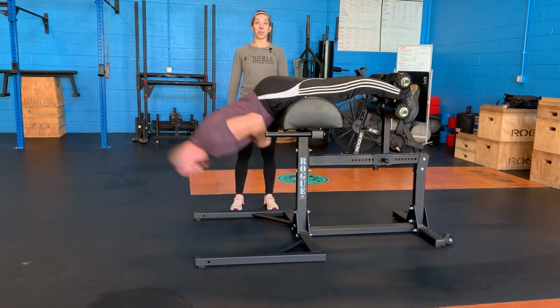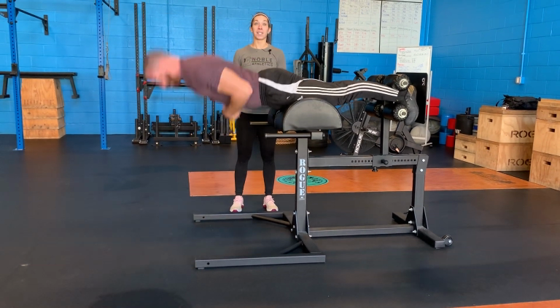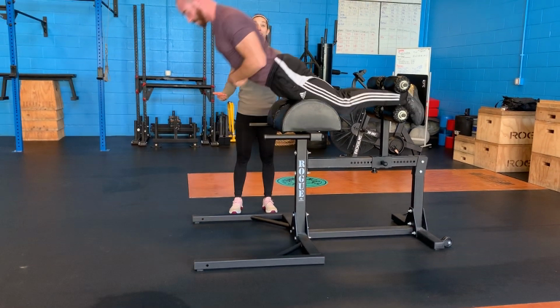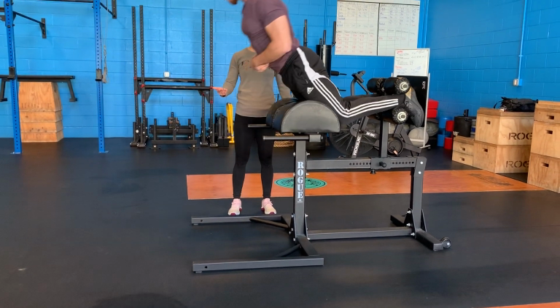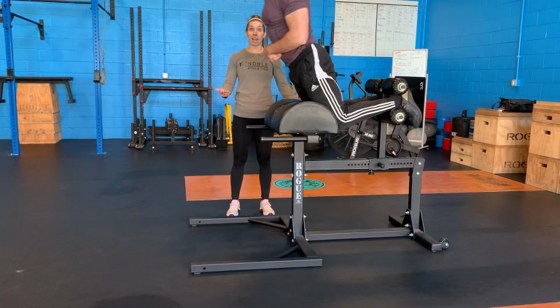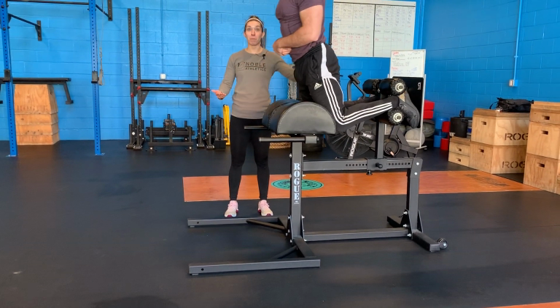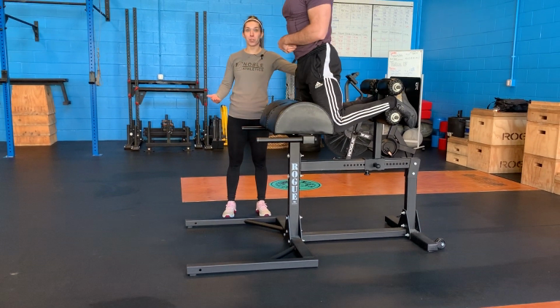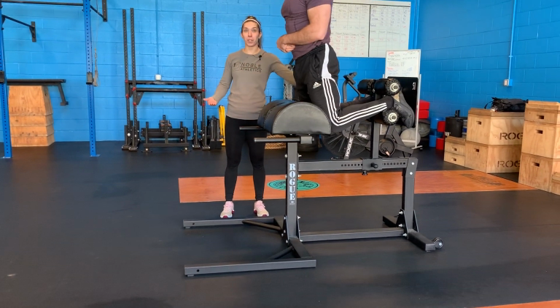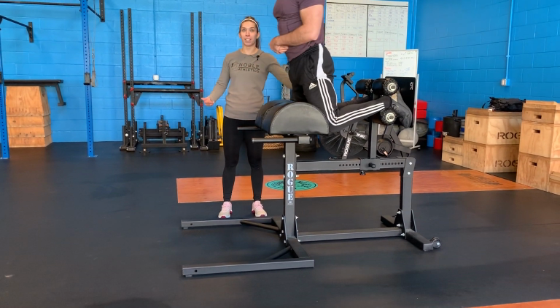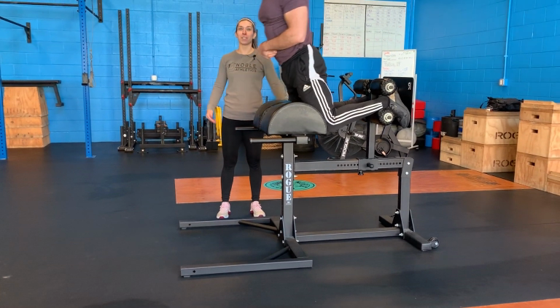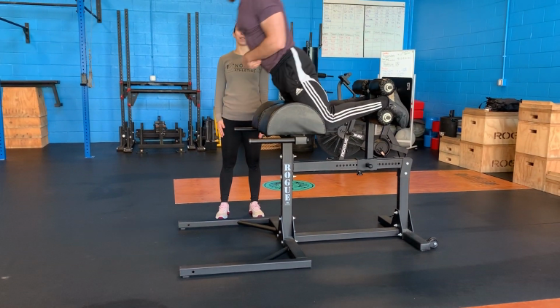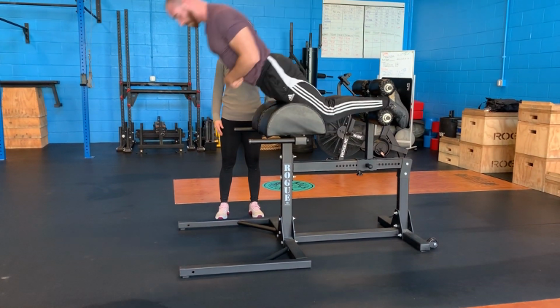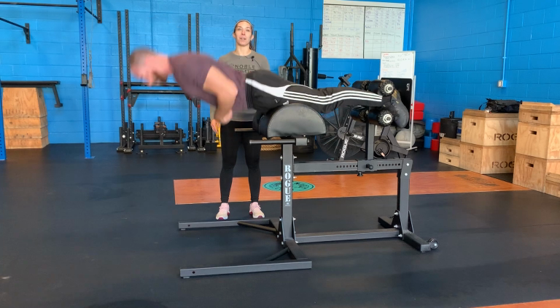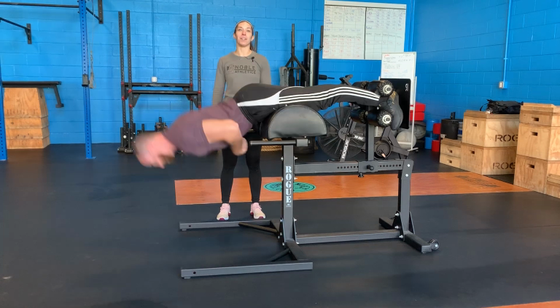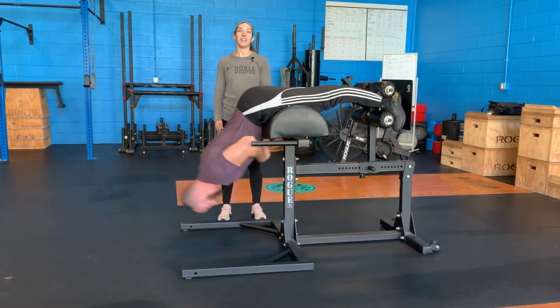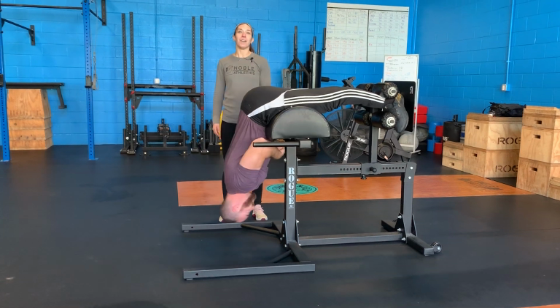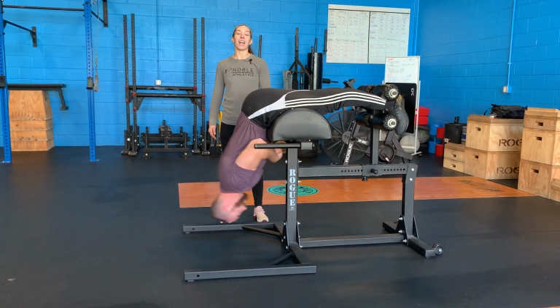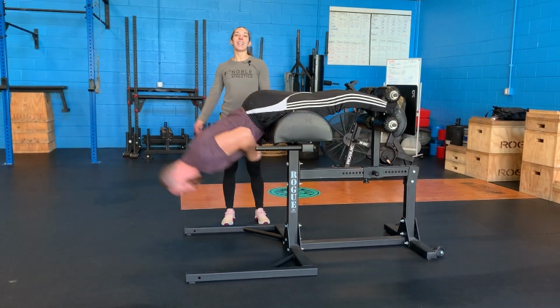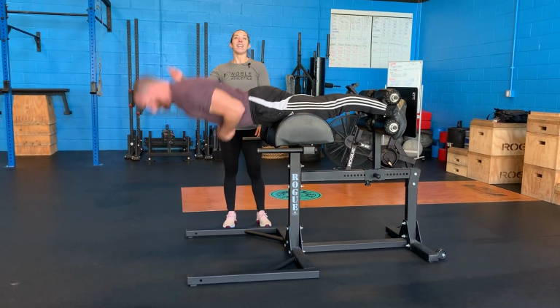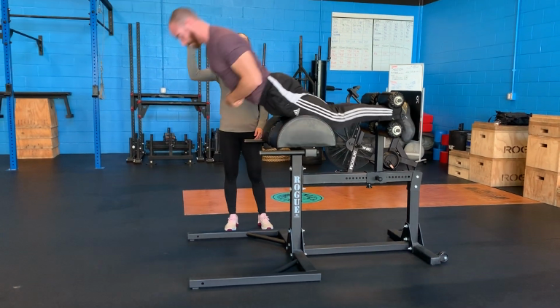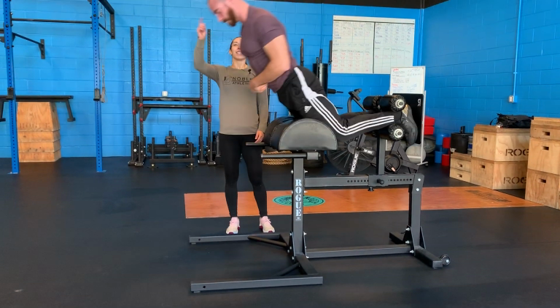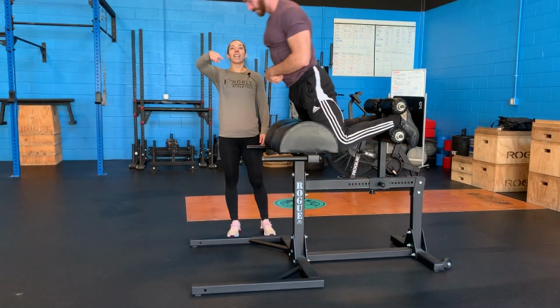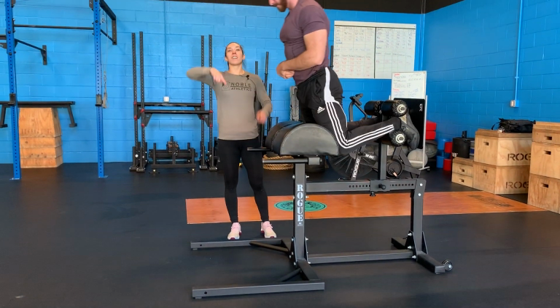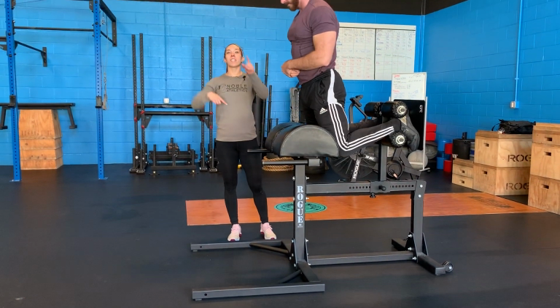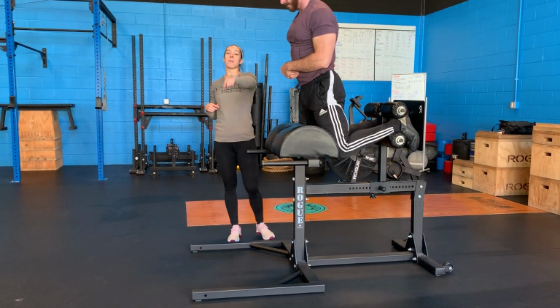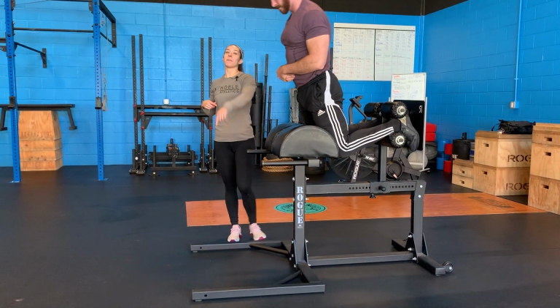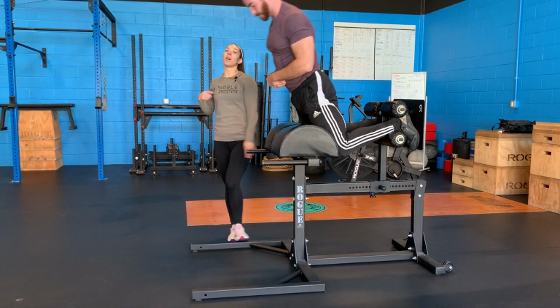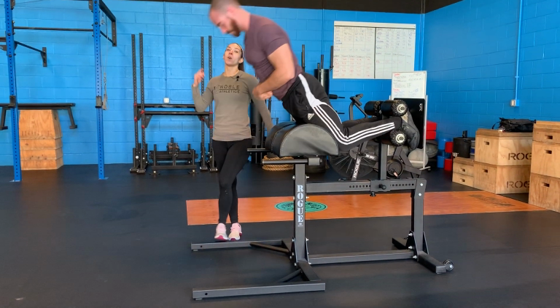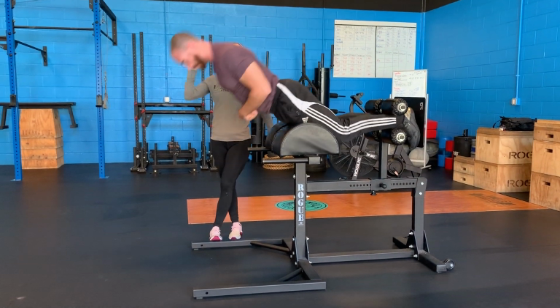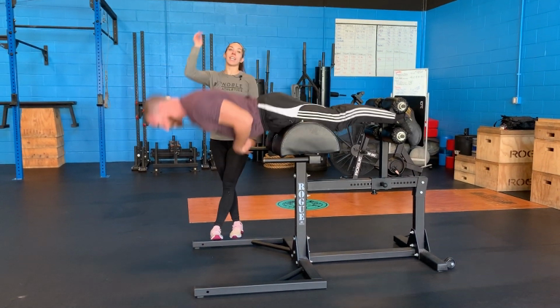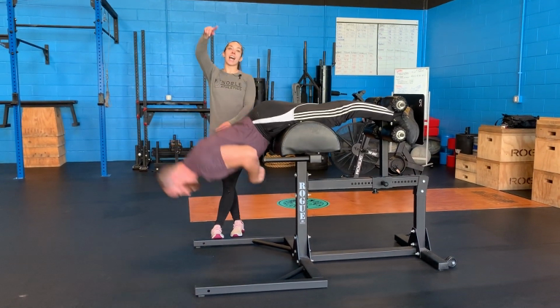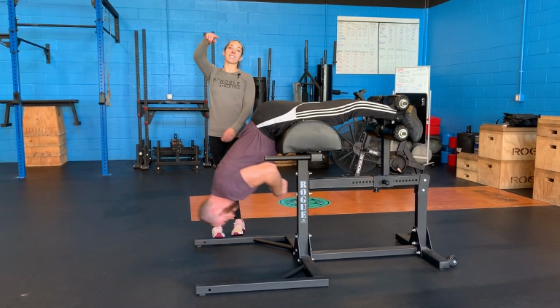Glute hamstring developer. Like us, comment below. We'll see you guys.